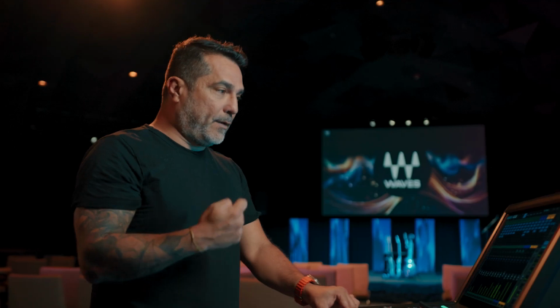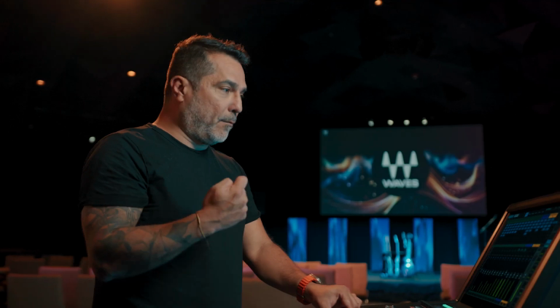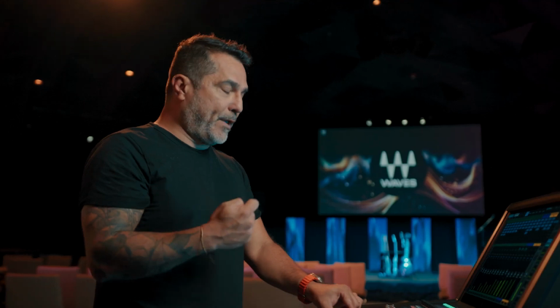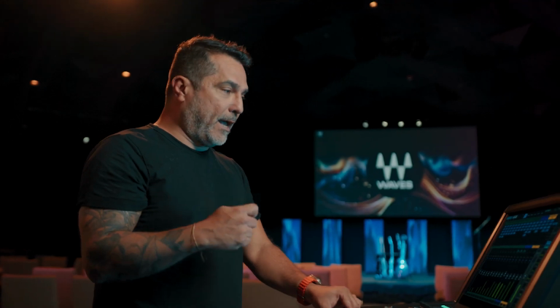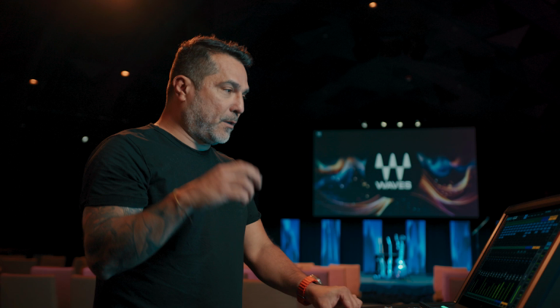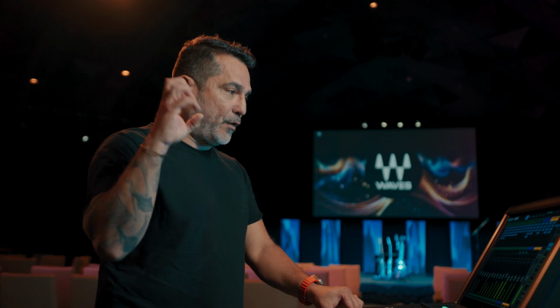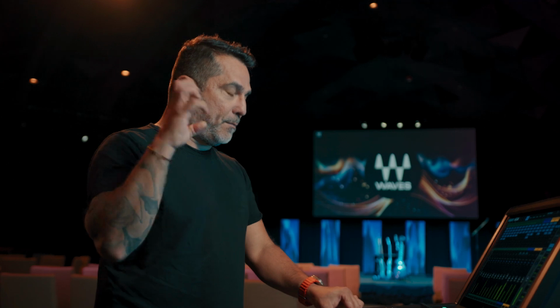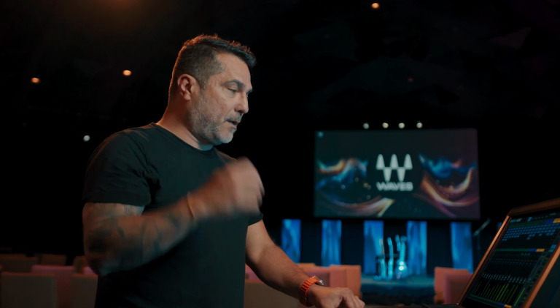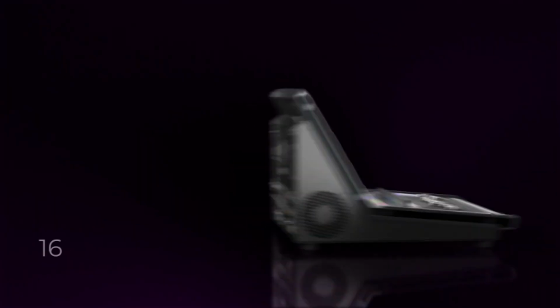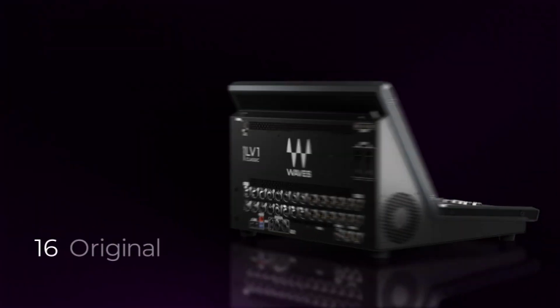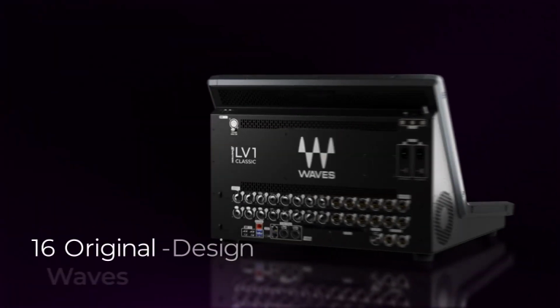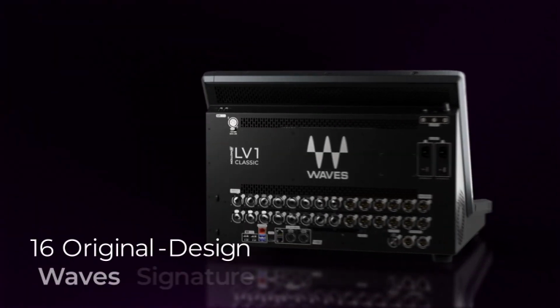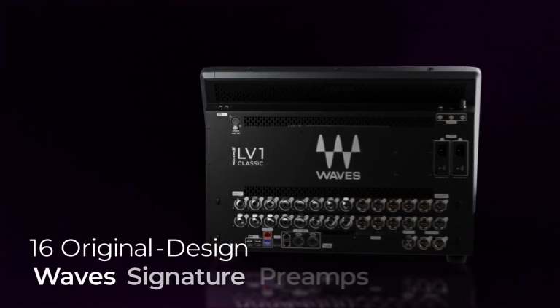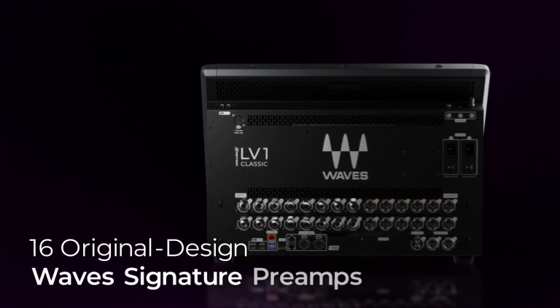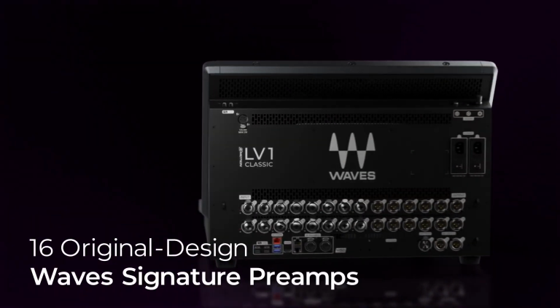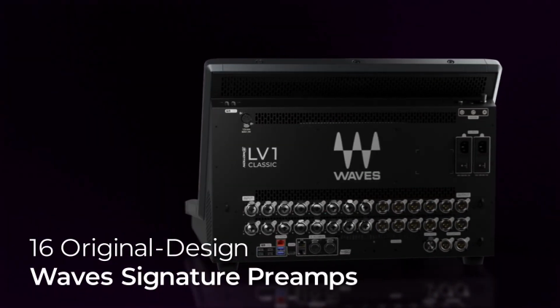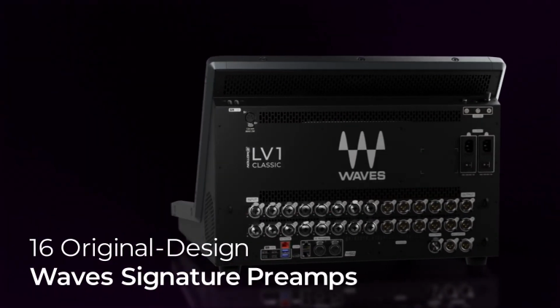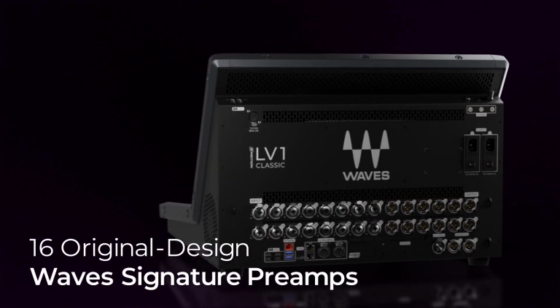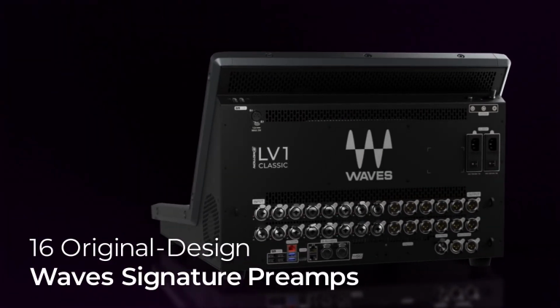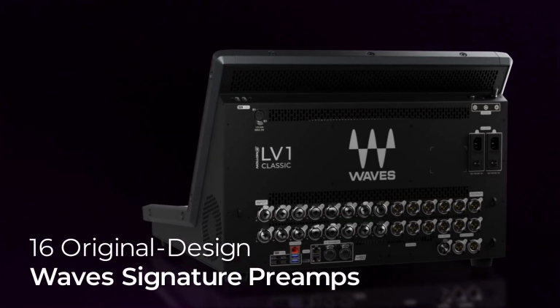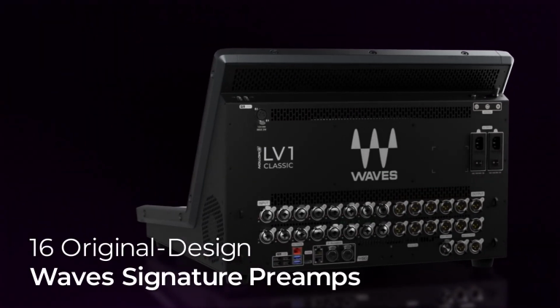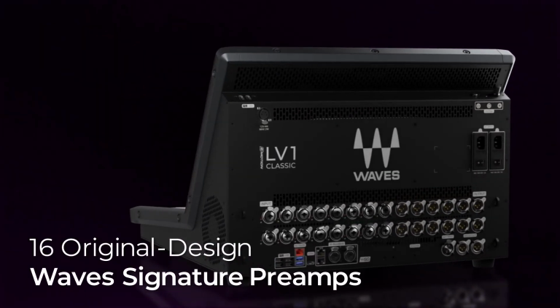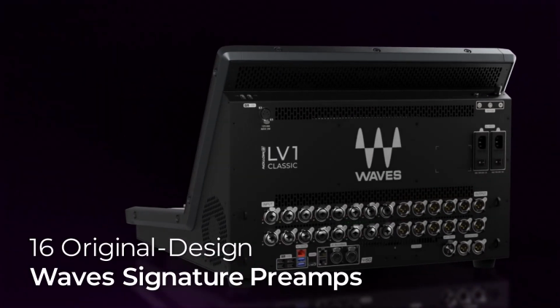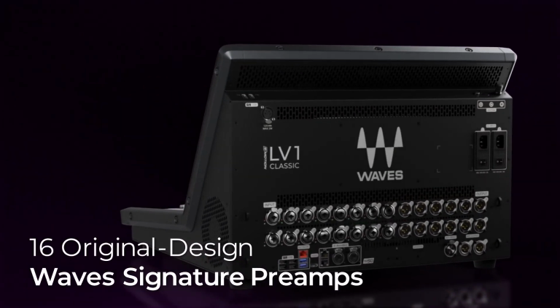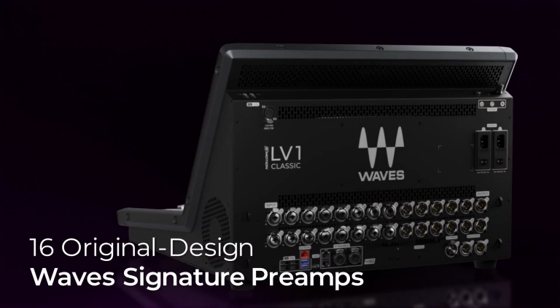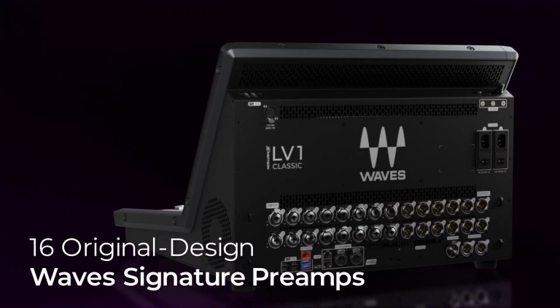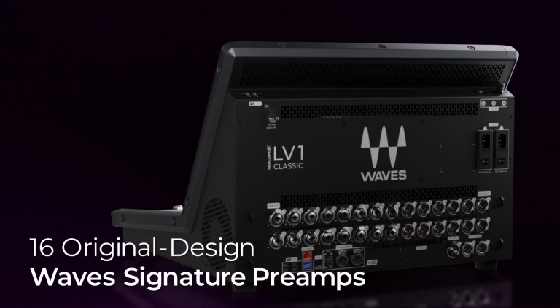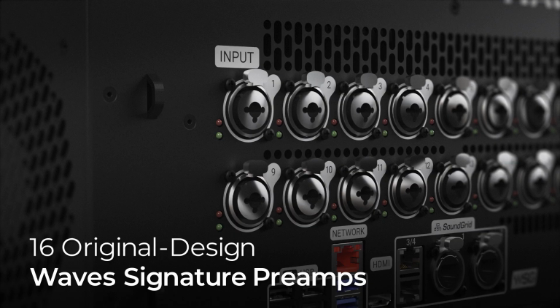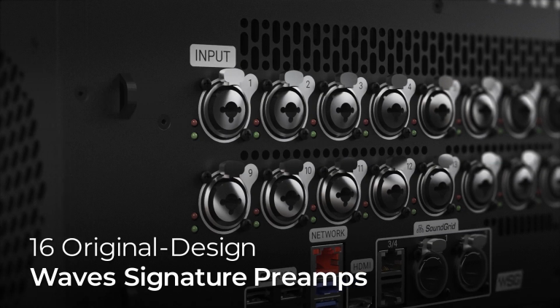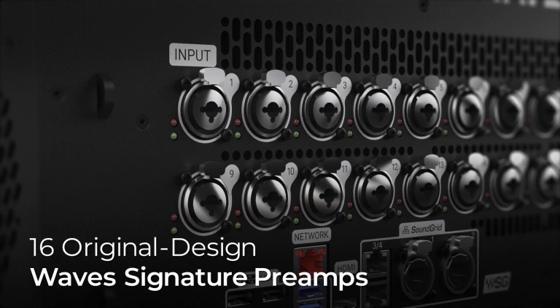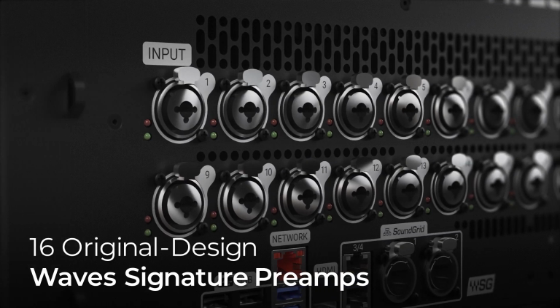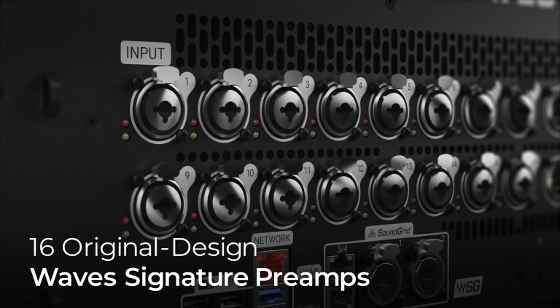Beautiful preamp — crispy and punchy. Now there's 16 of those in this surface.